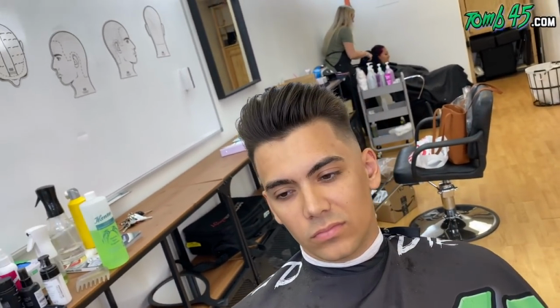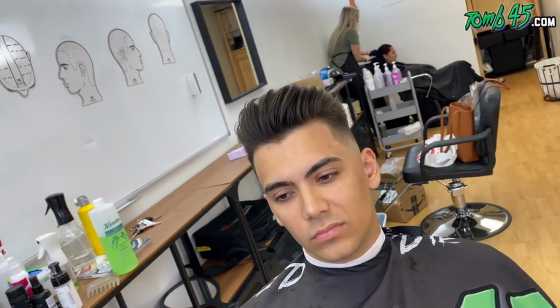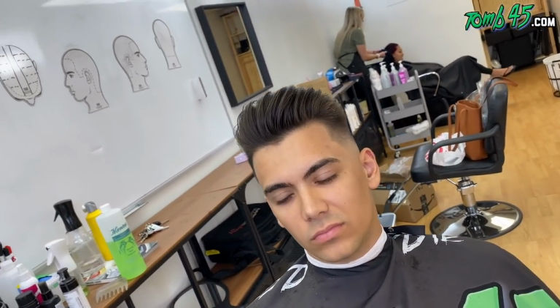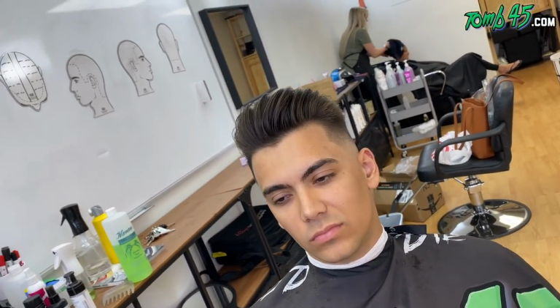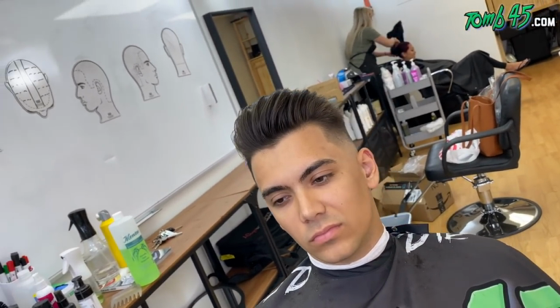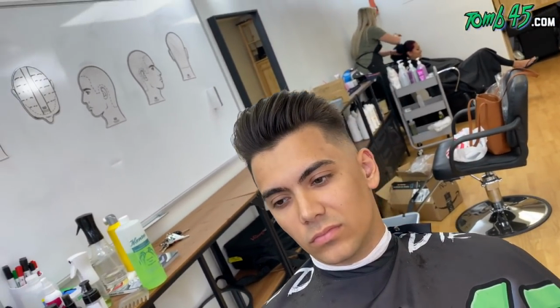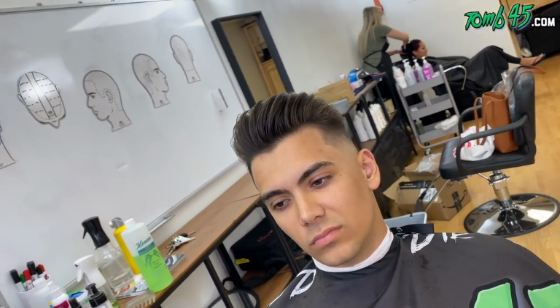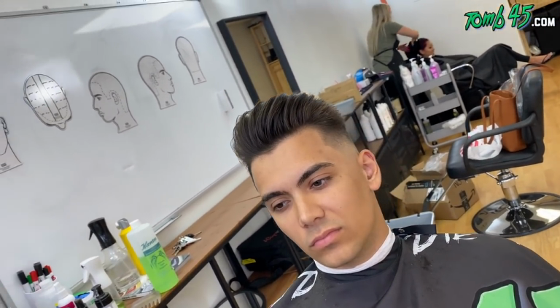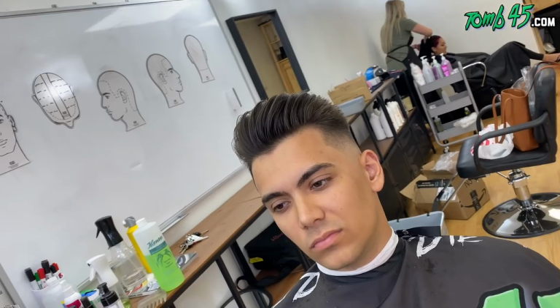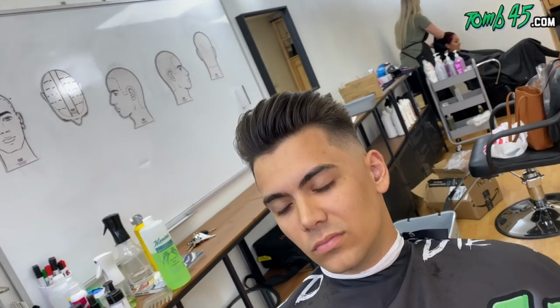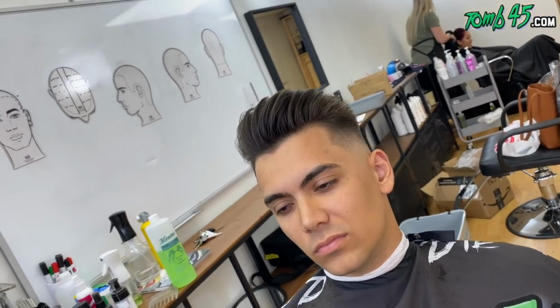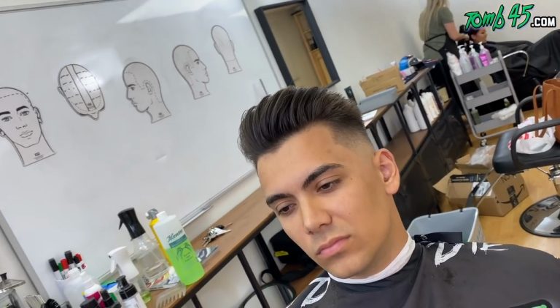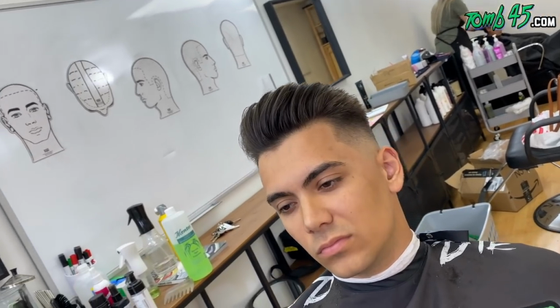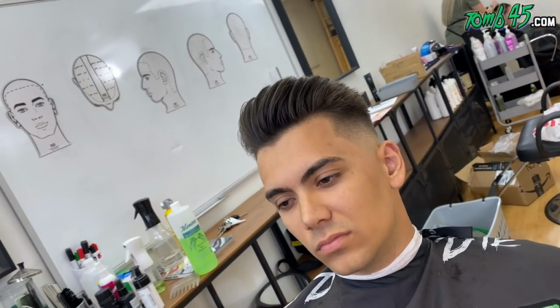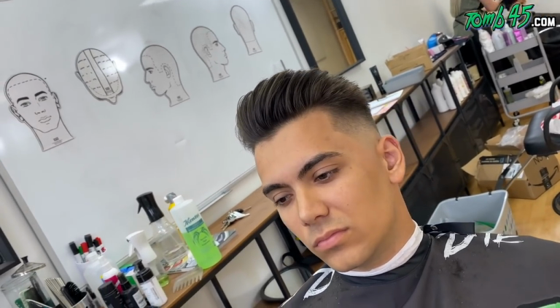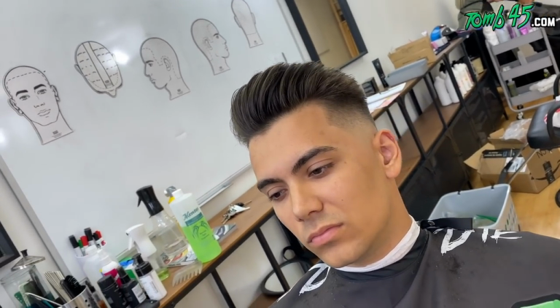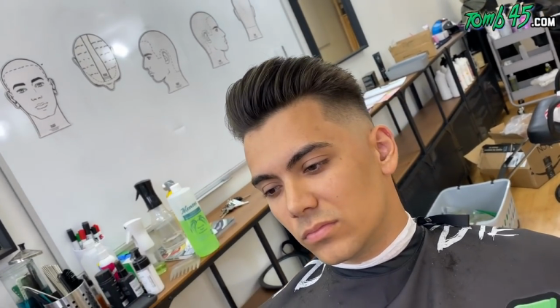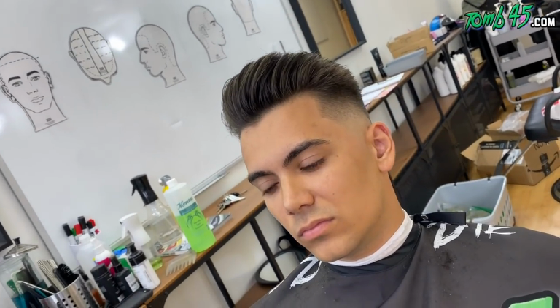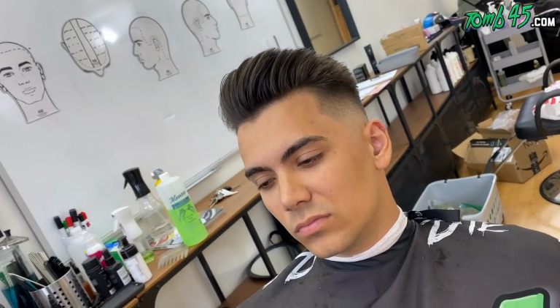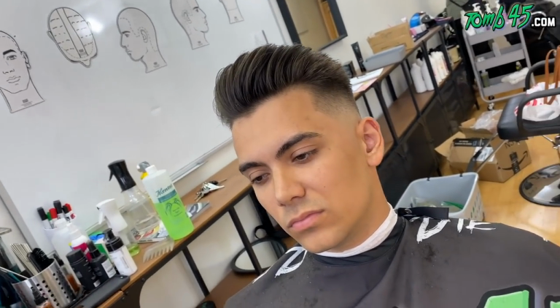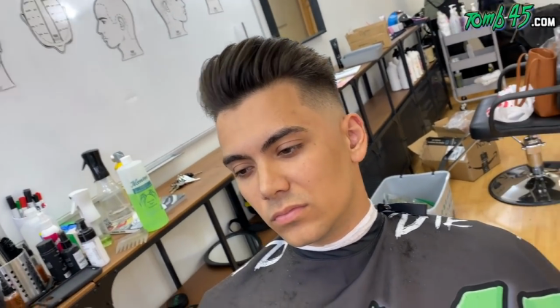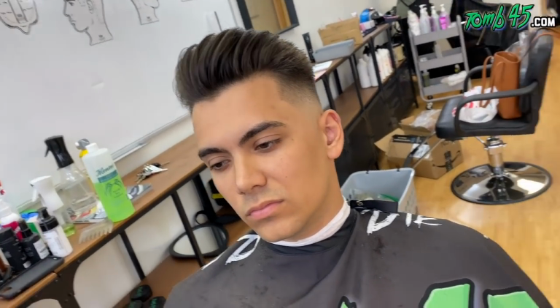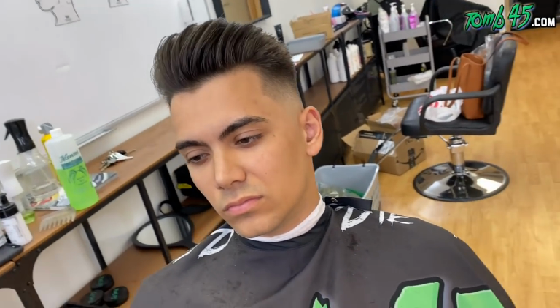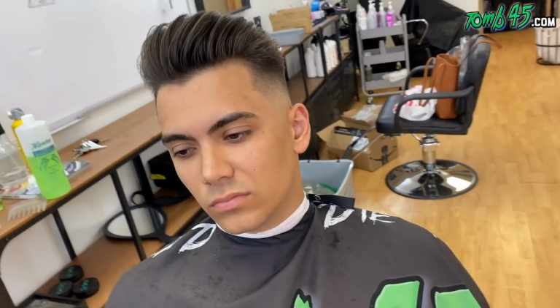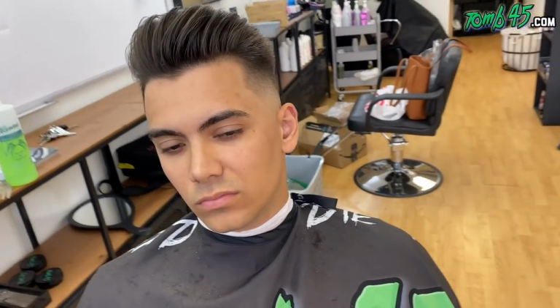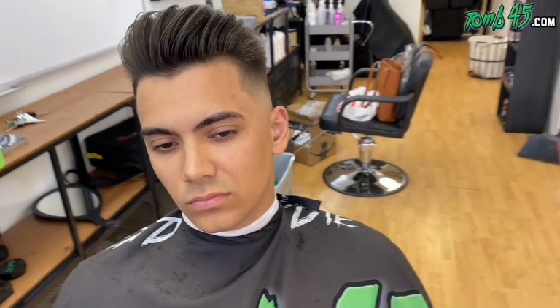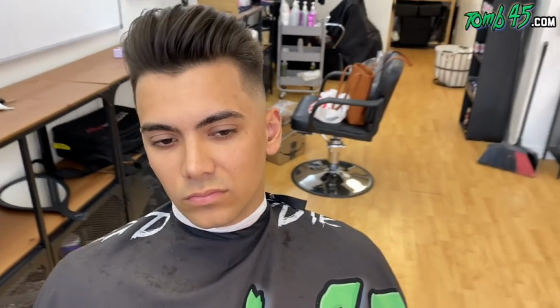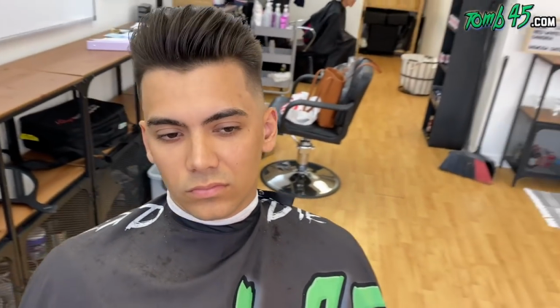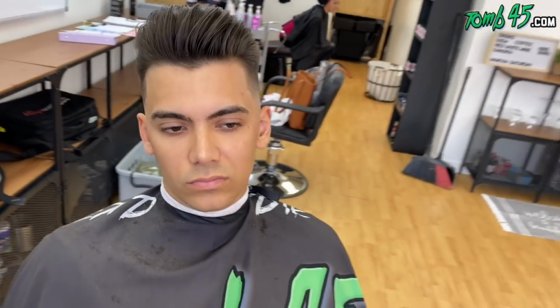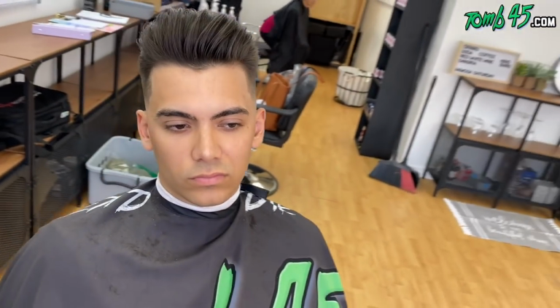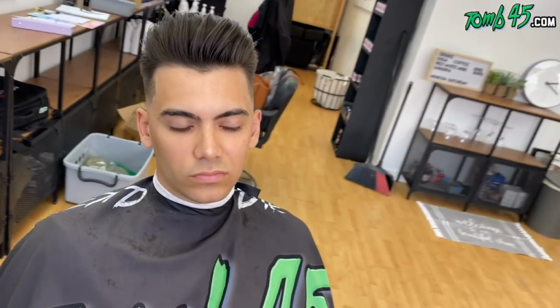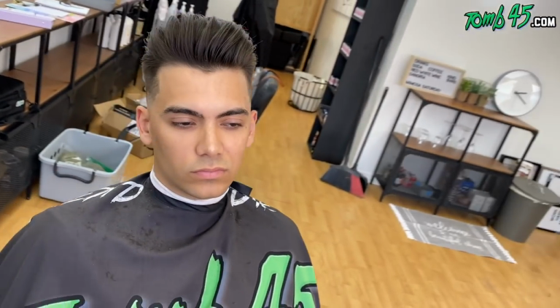If you like the cut, please let me know in the comments below. If you're new to the channel, do subscribe, but don't go nowhere — let's go ahead and start this Q&A.